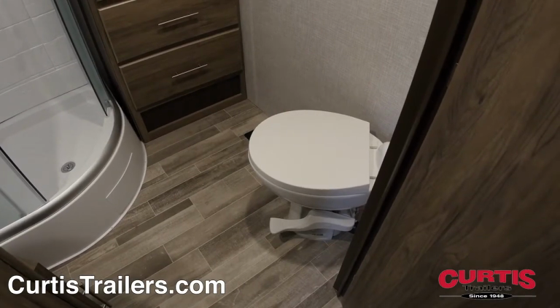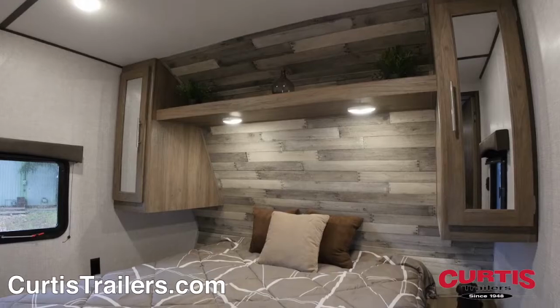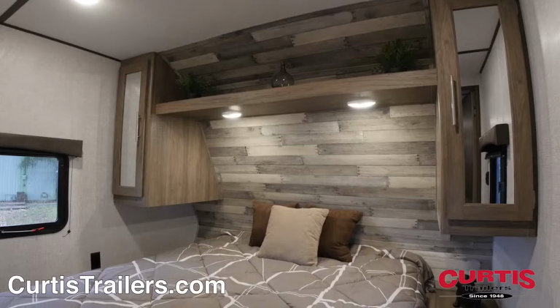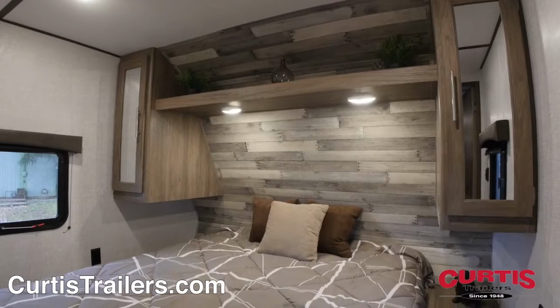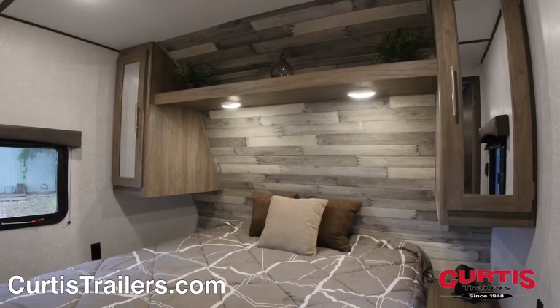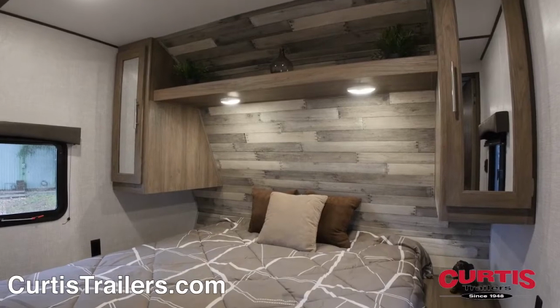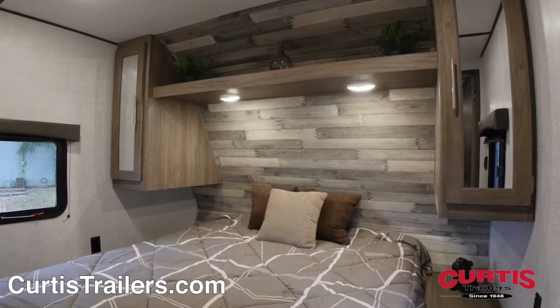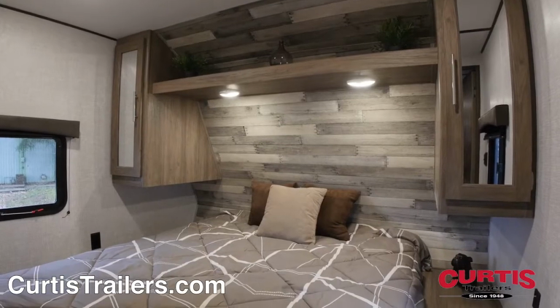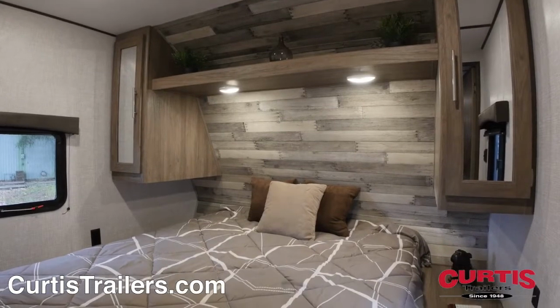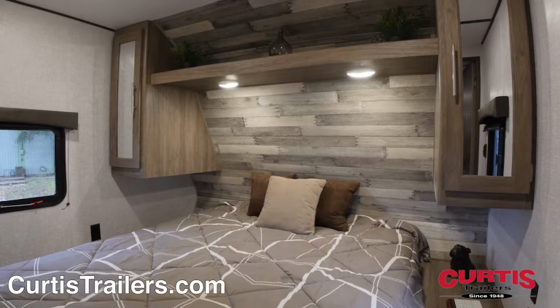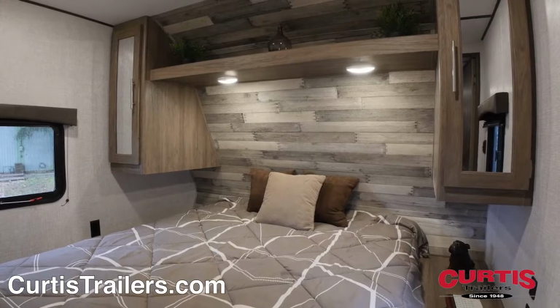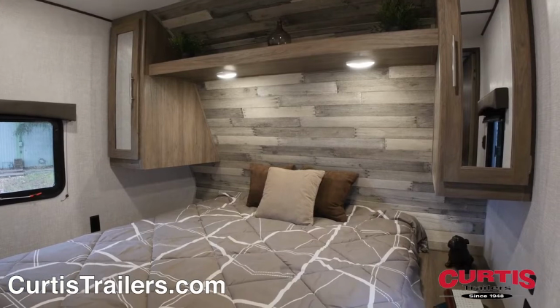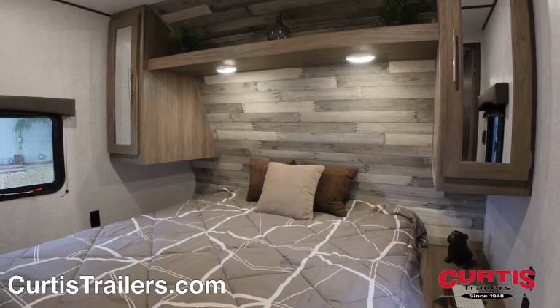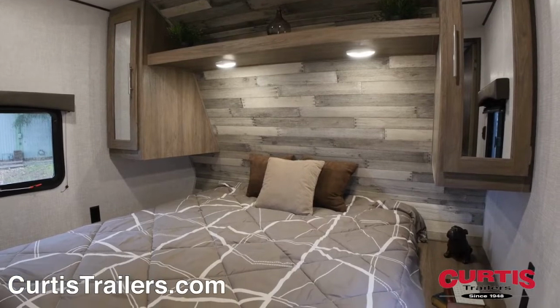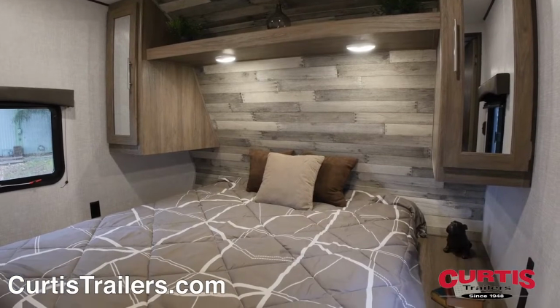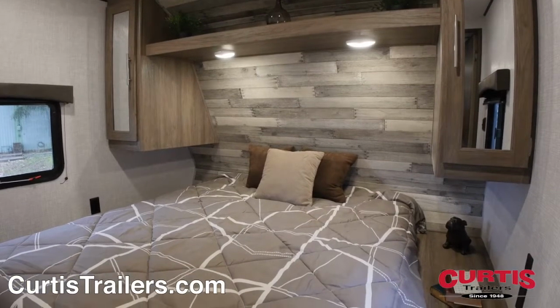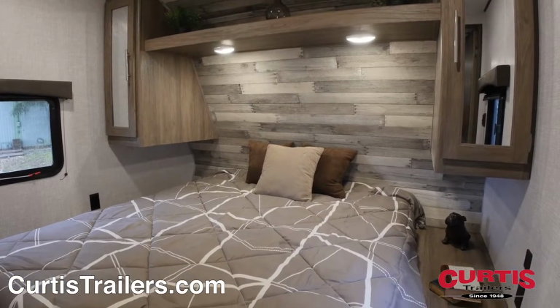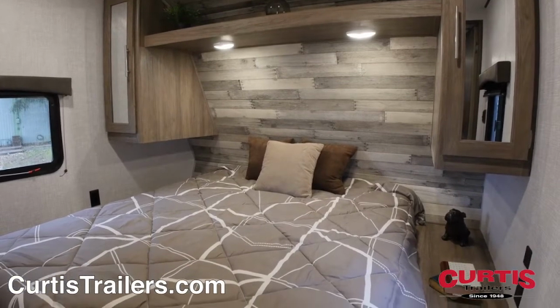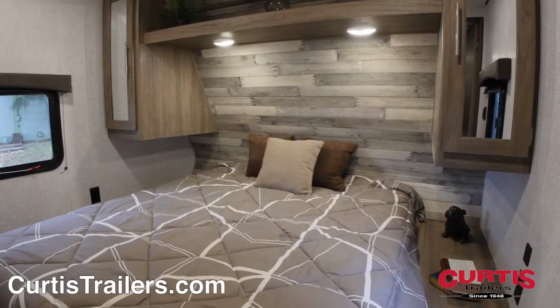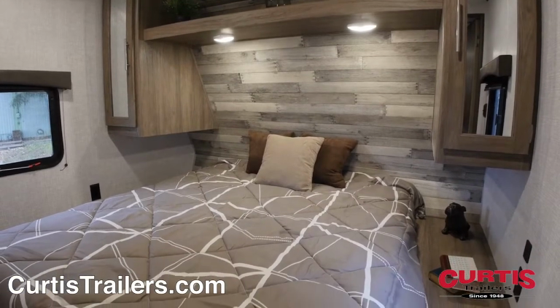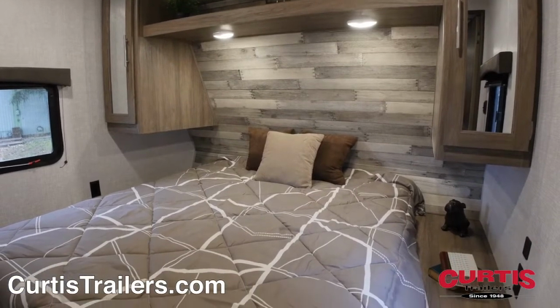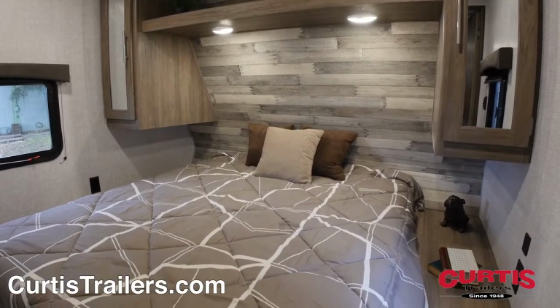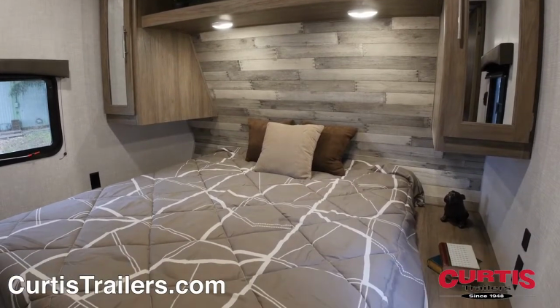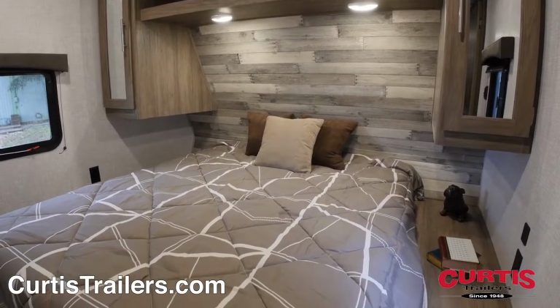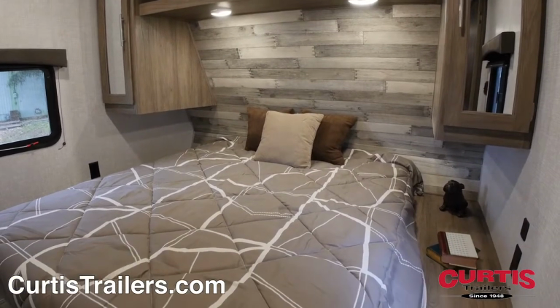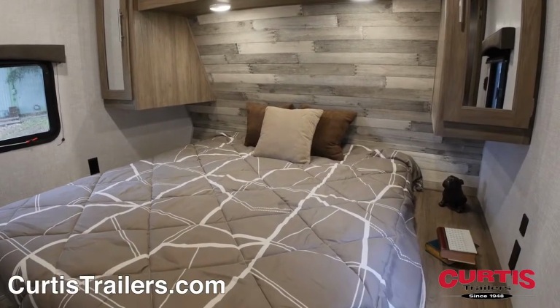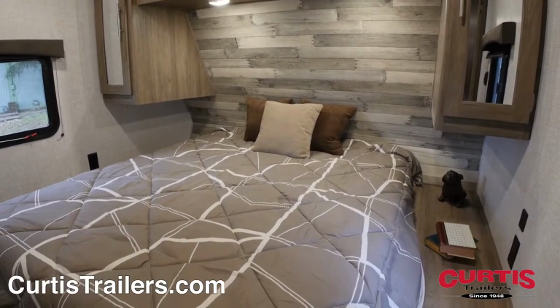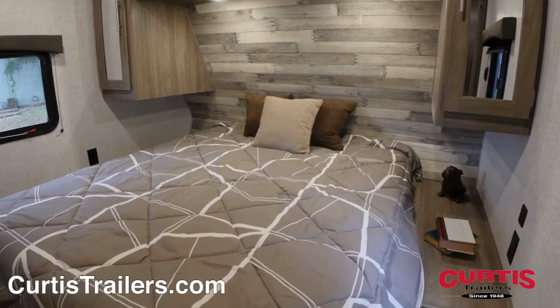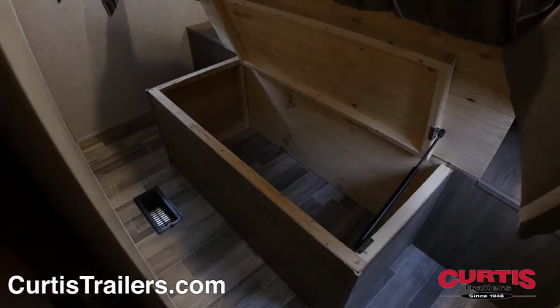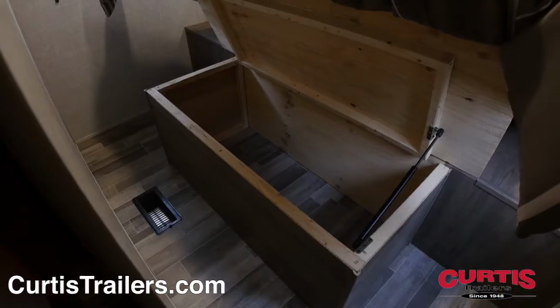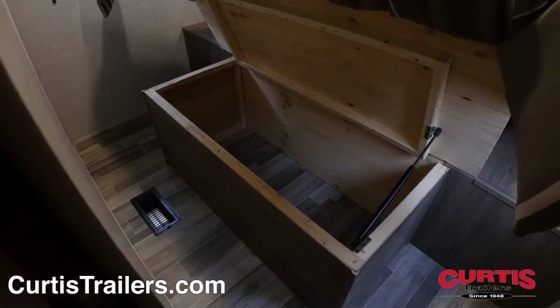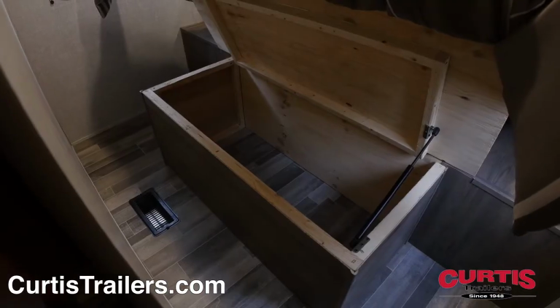End your adventure on the master bedroom's queen-size bed, next to nightstands with power outlets, TV hookup, and underbed storage.